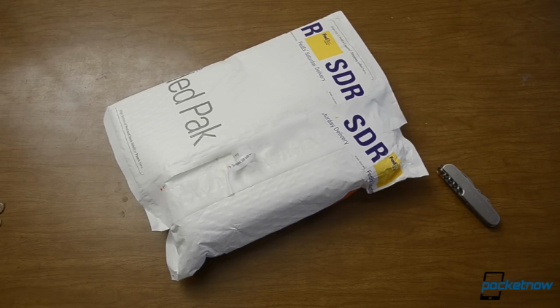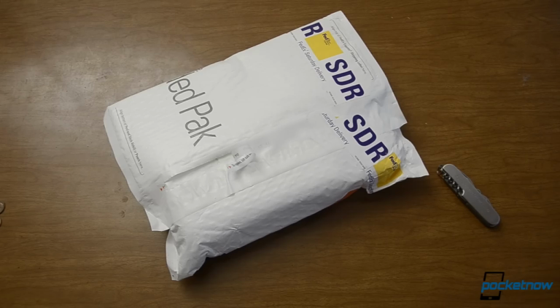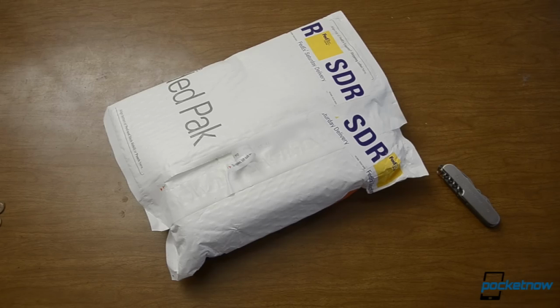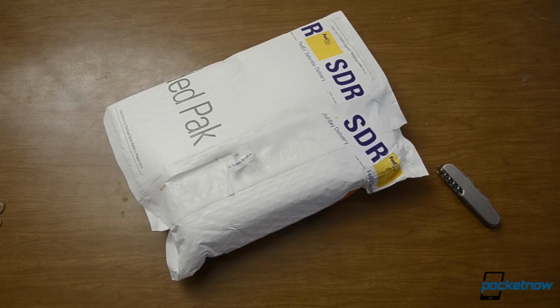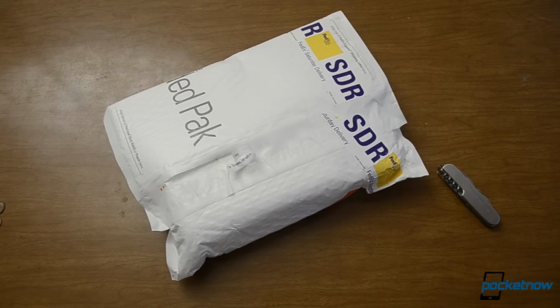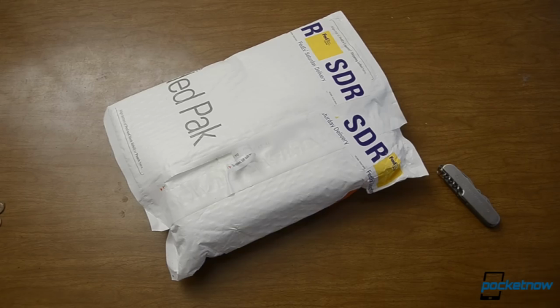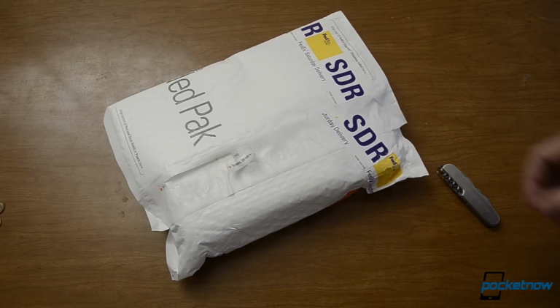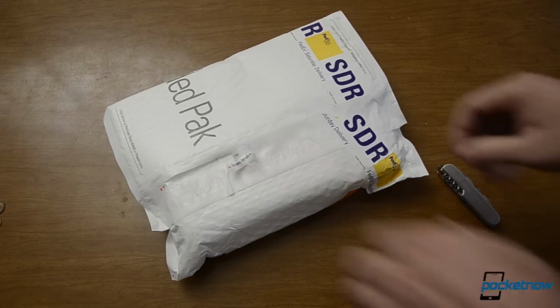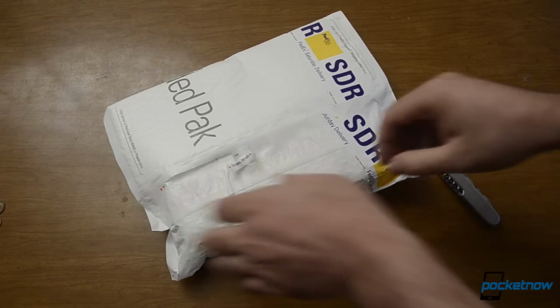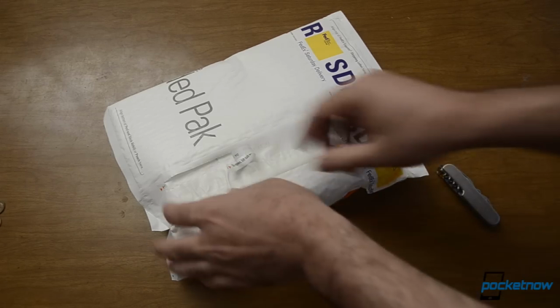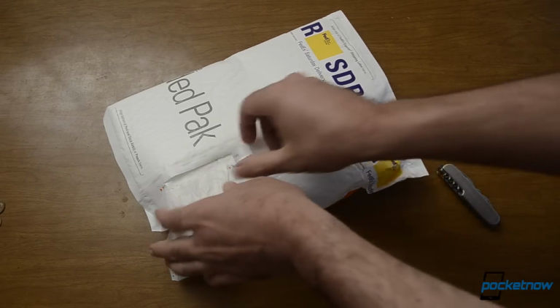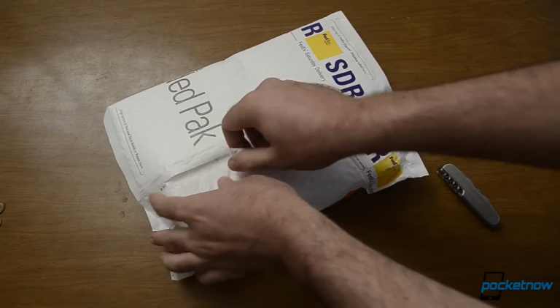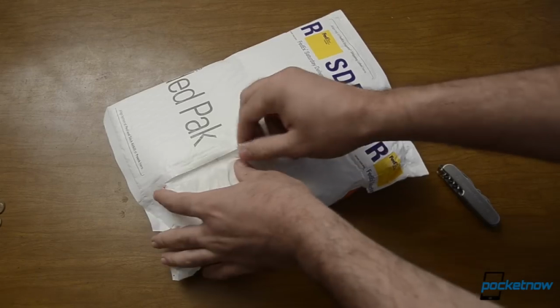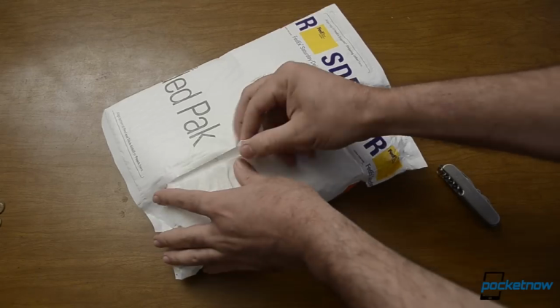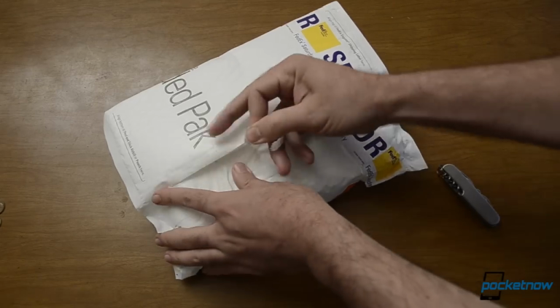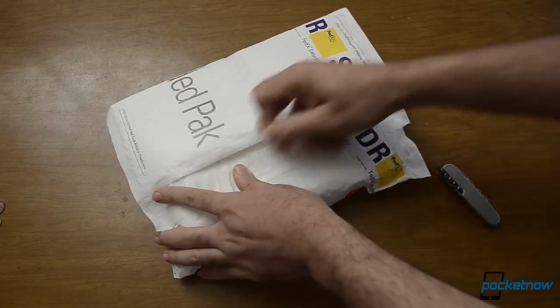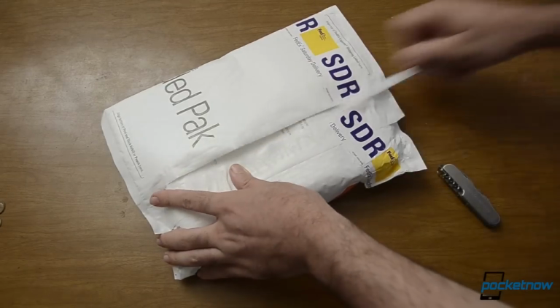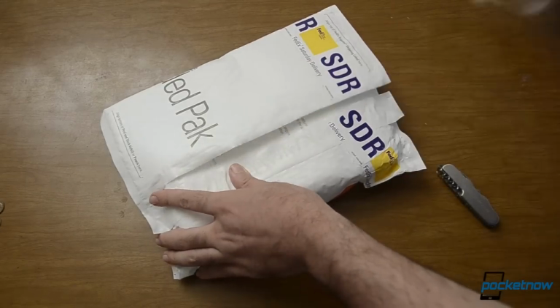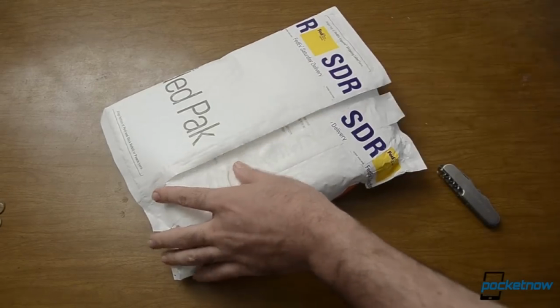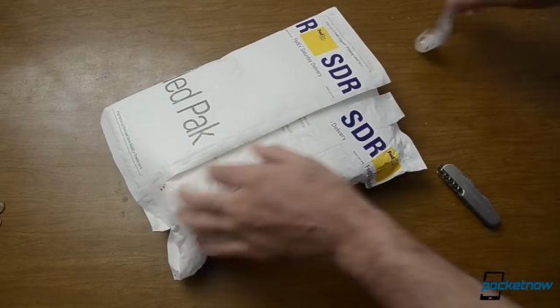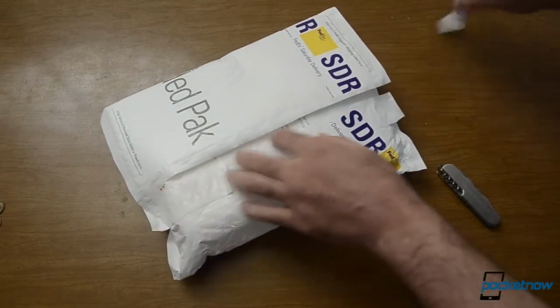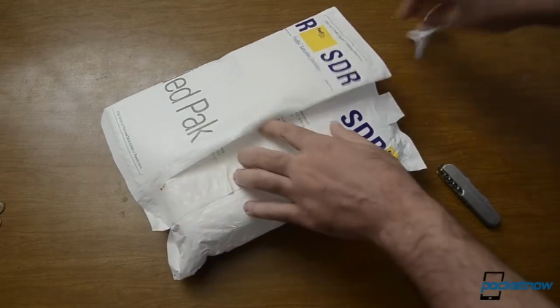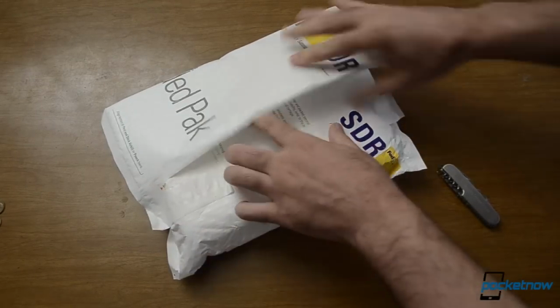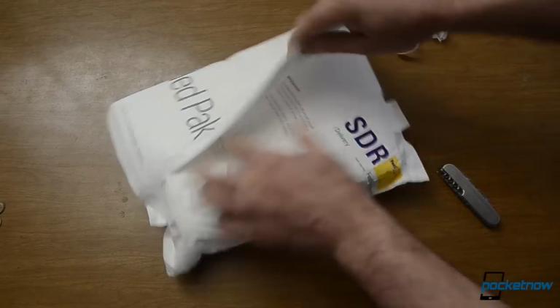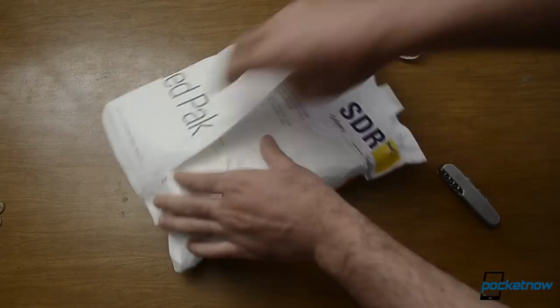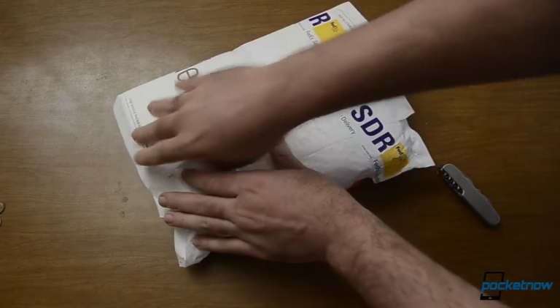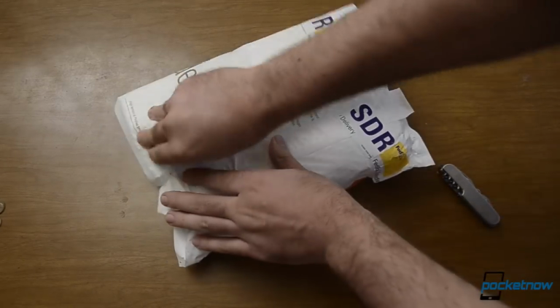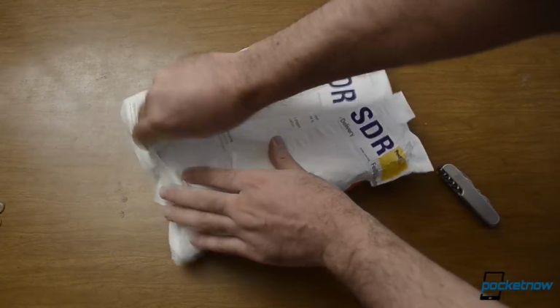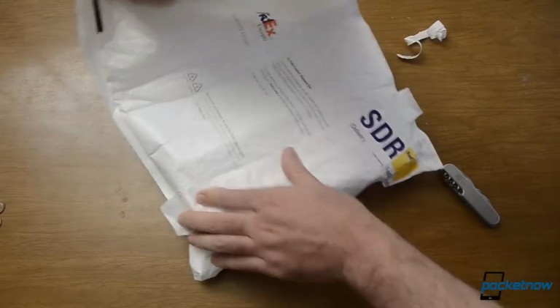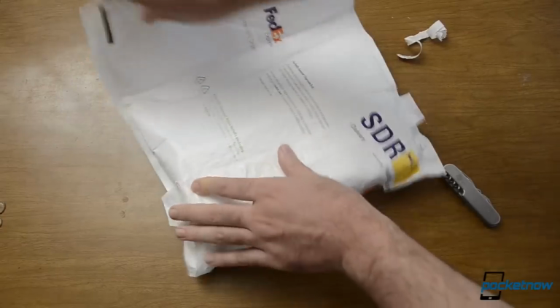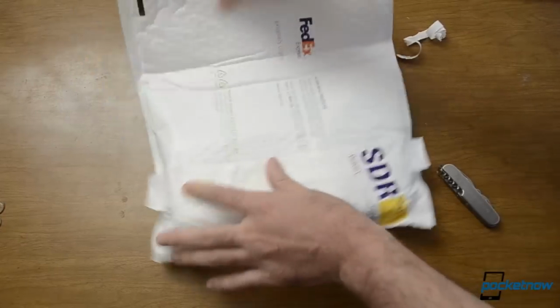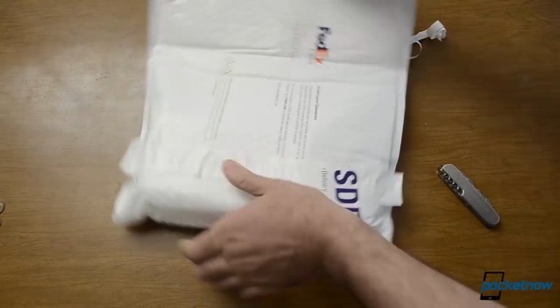All right, we just got this FedEx package and we're going to unbox it. Here we go.